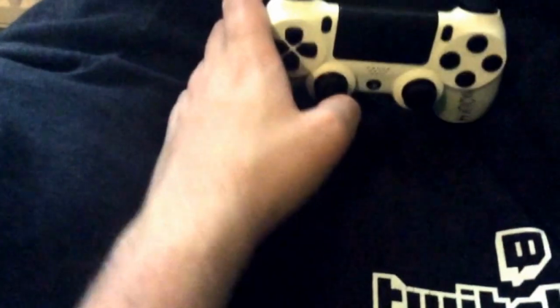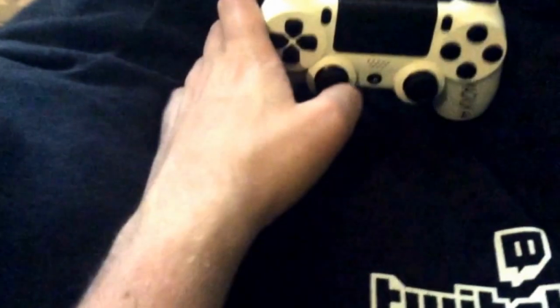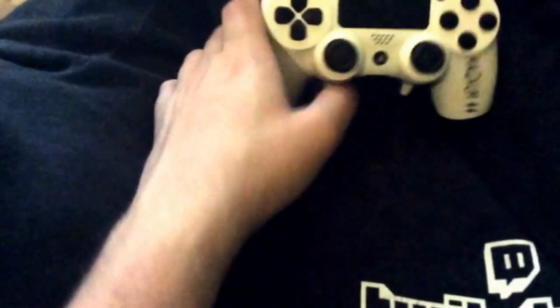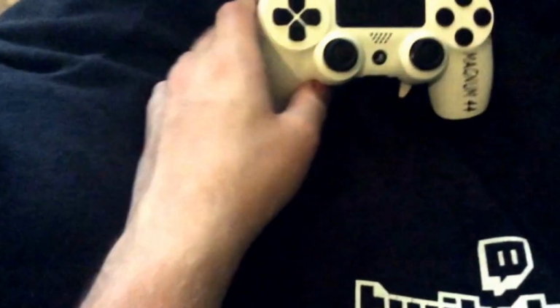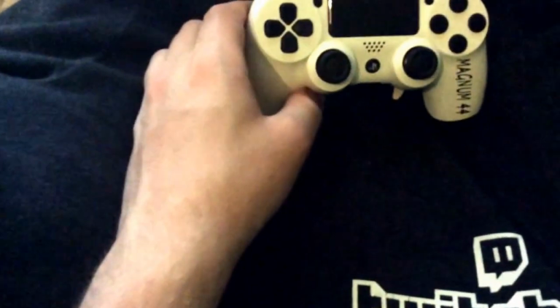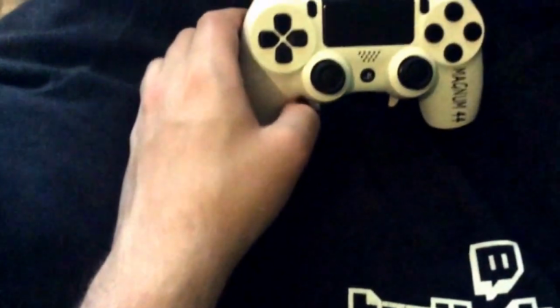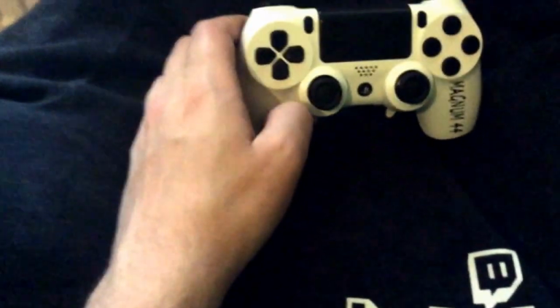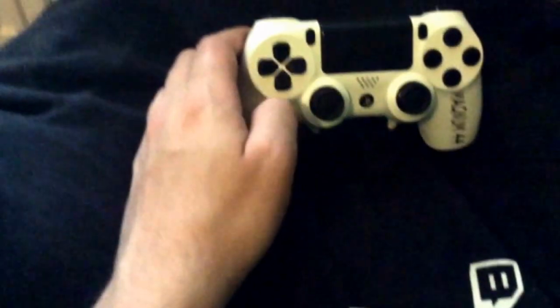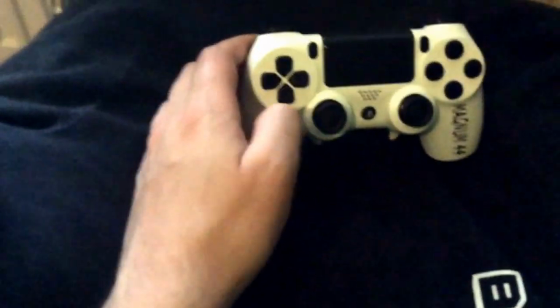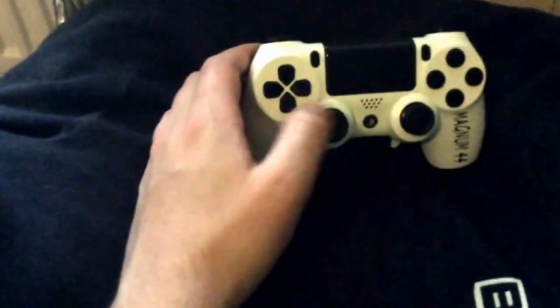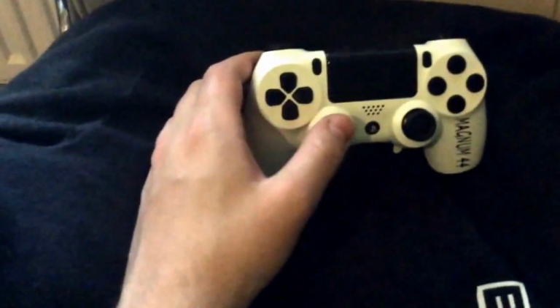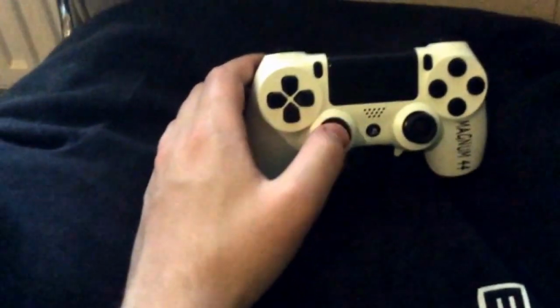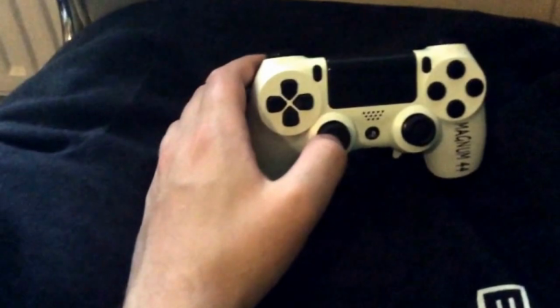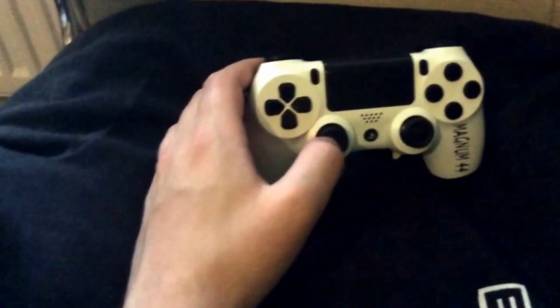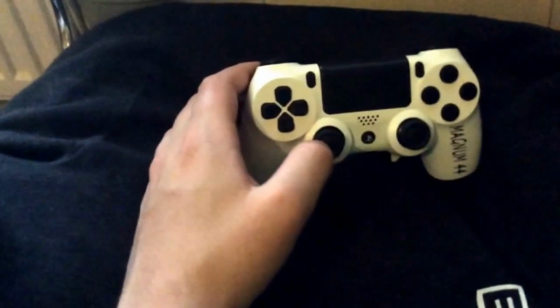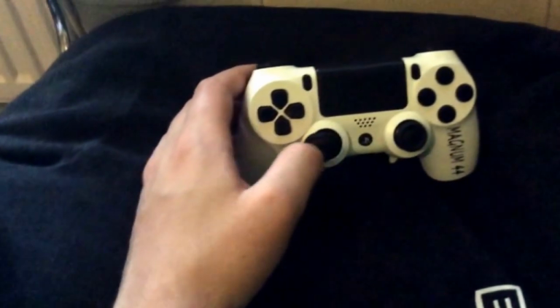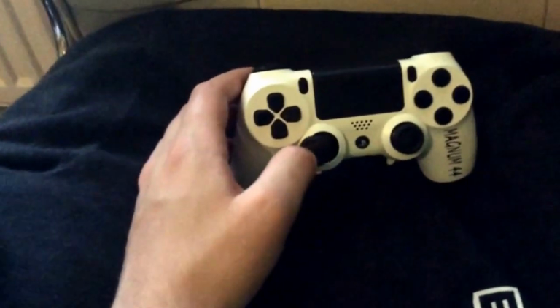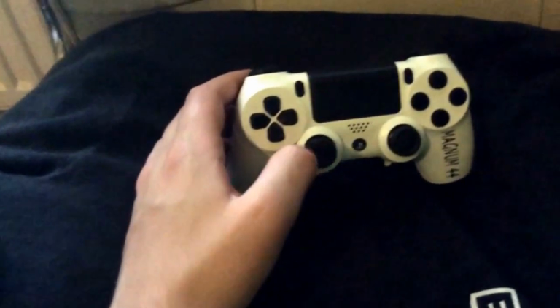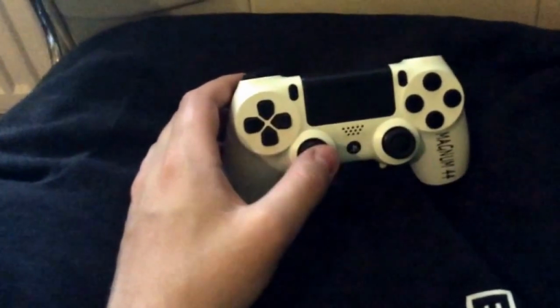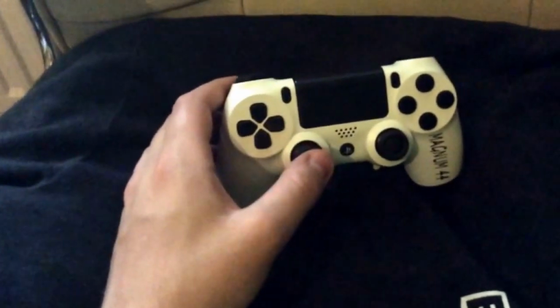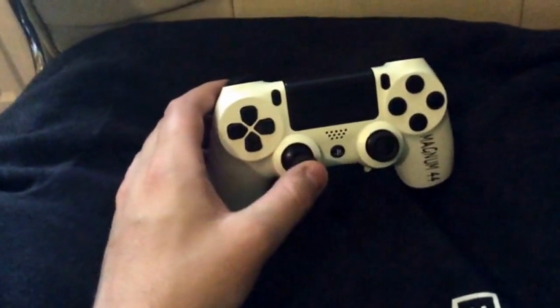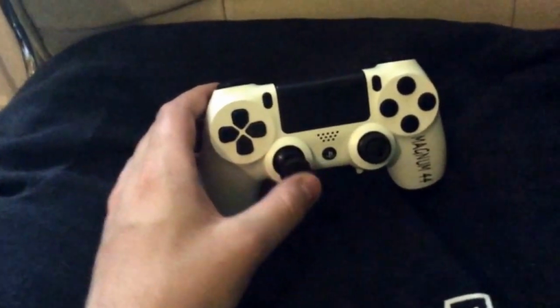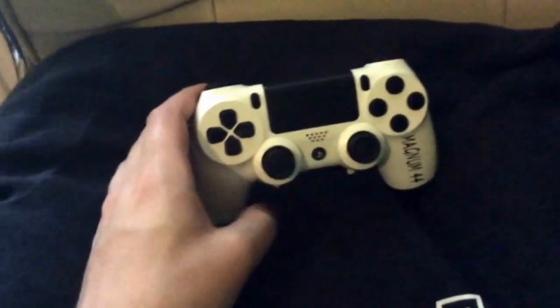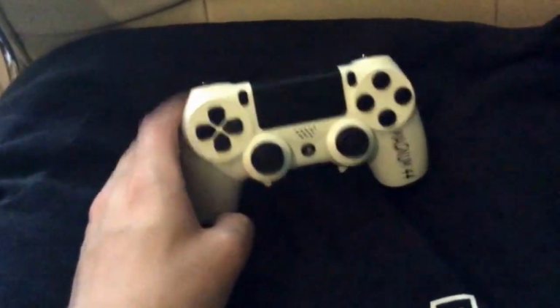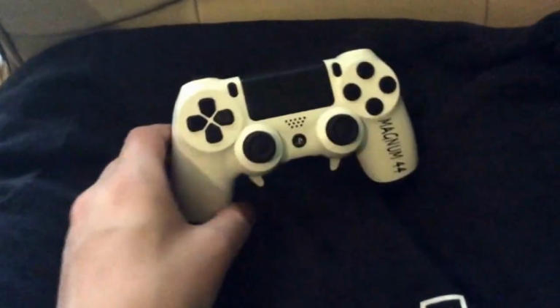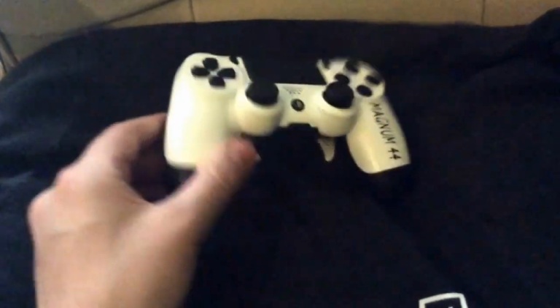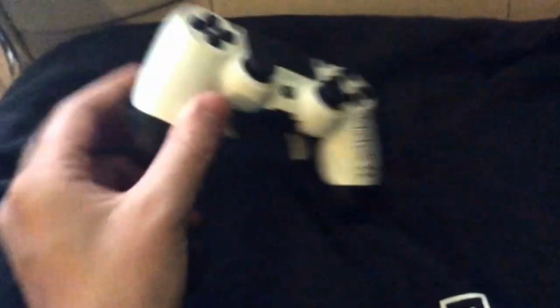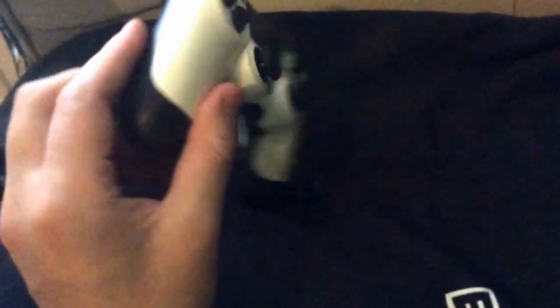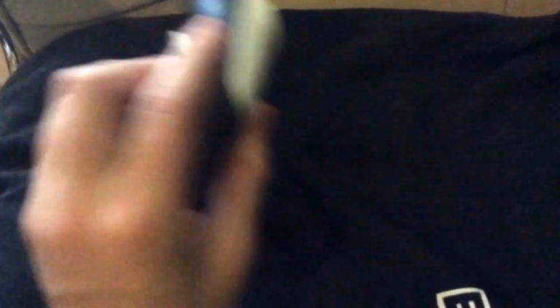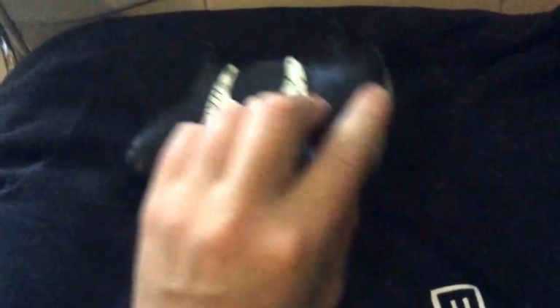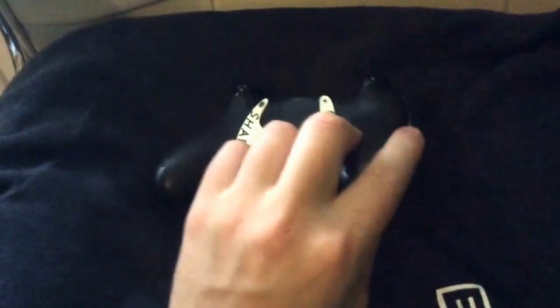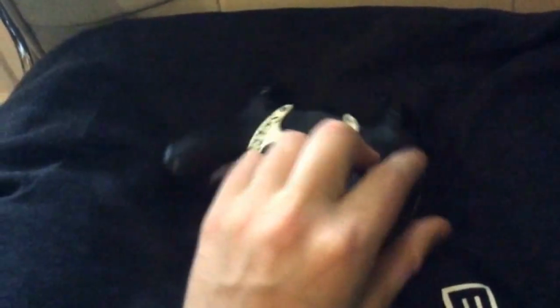They do Xbox One controllers, PS4 controllers, Xbox 360 controllers, and PlayStation 3 controllers, and I really do recommend getting them.